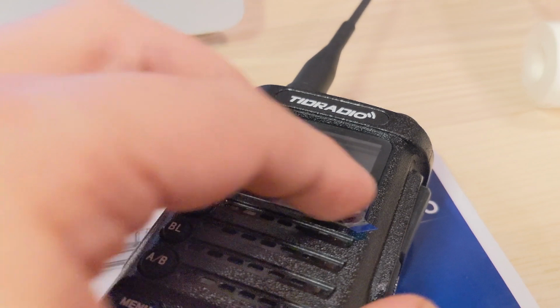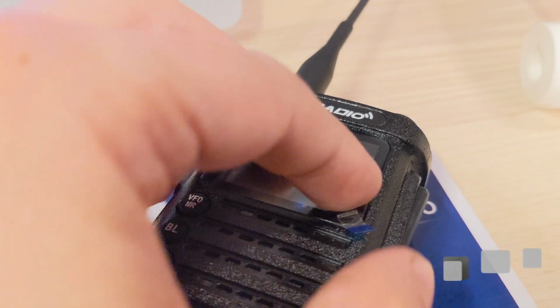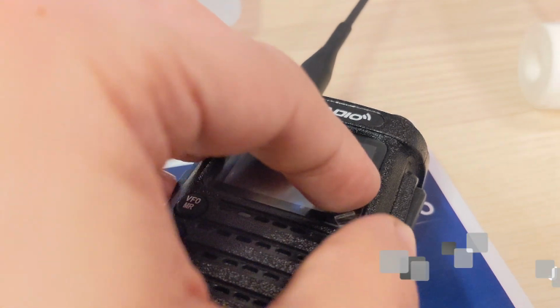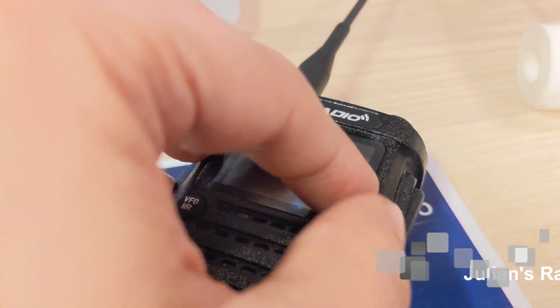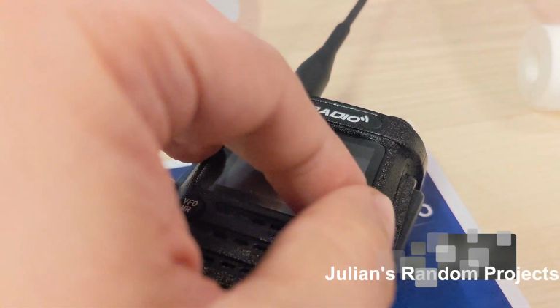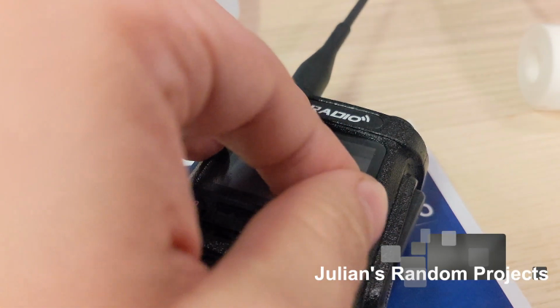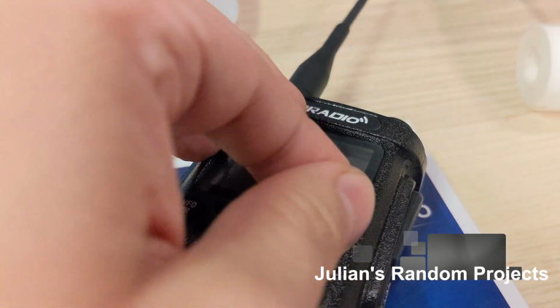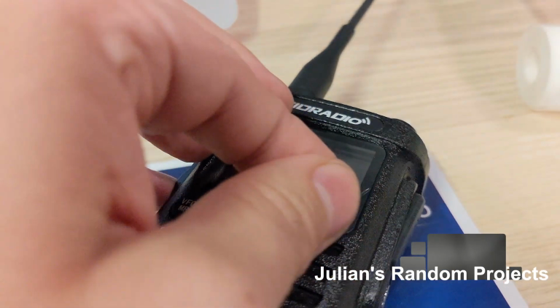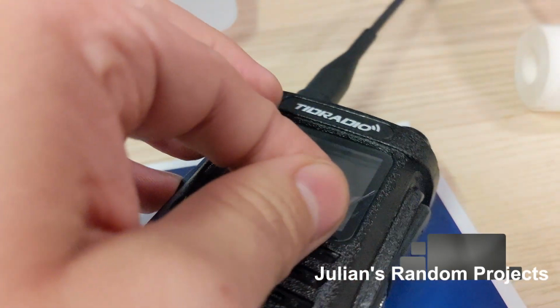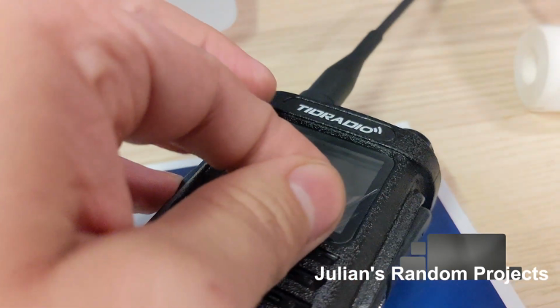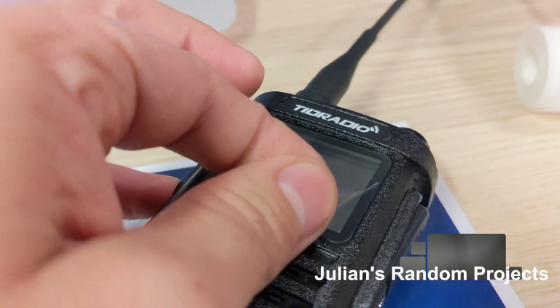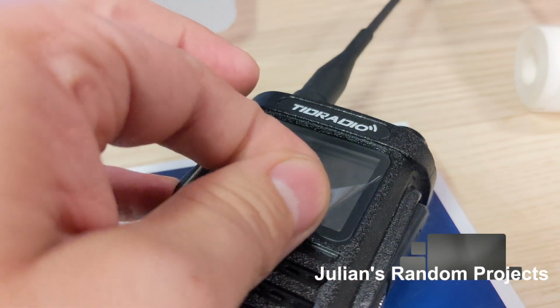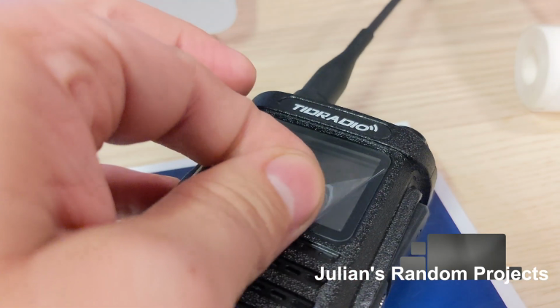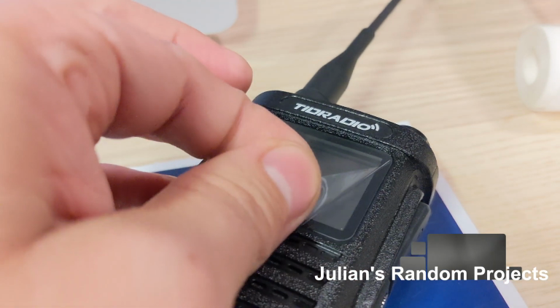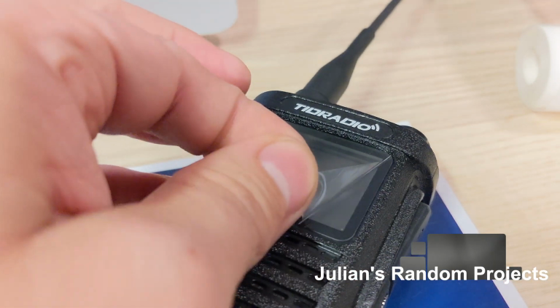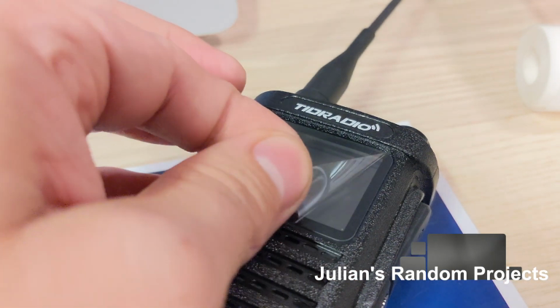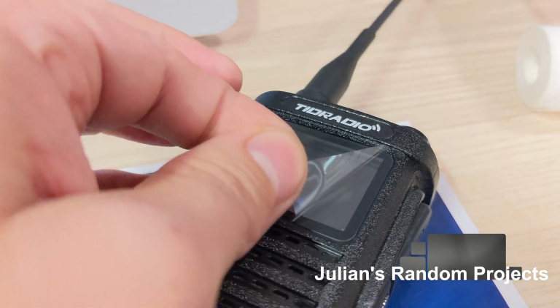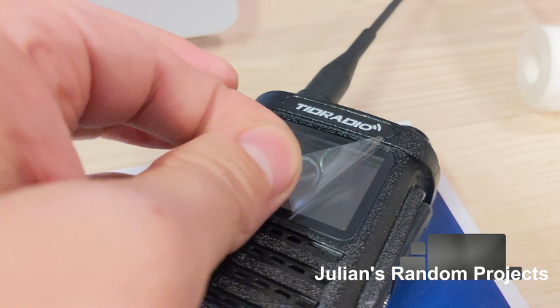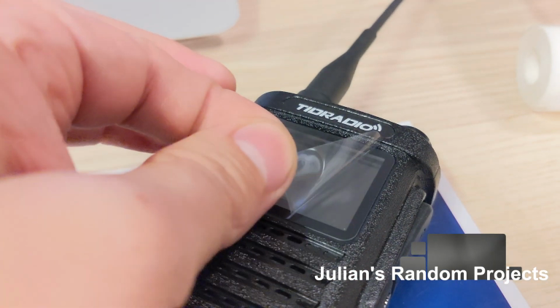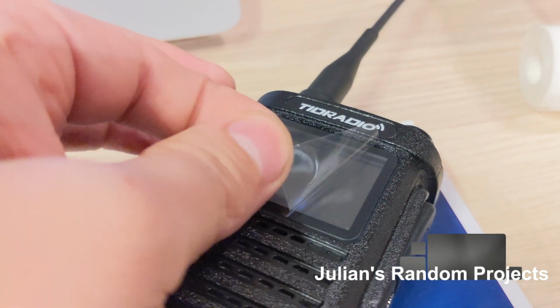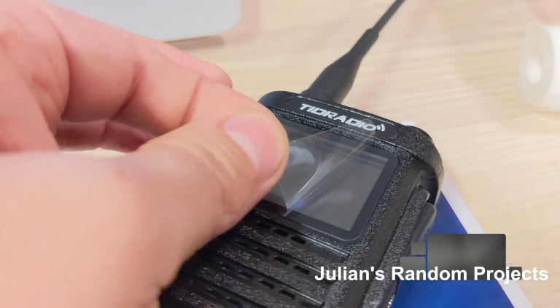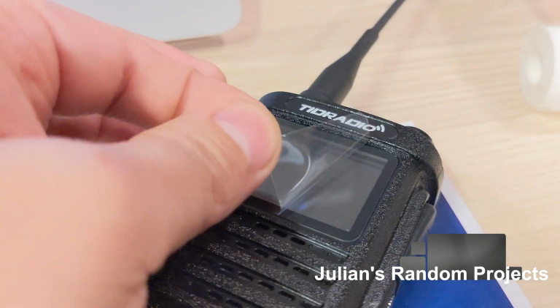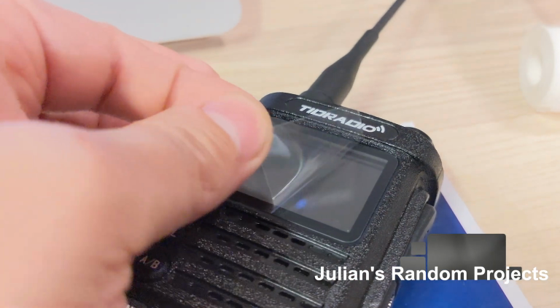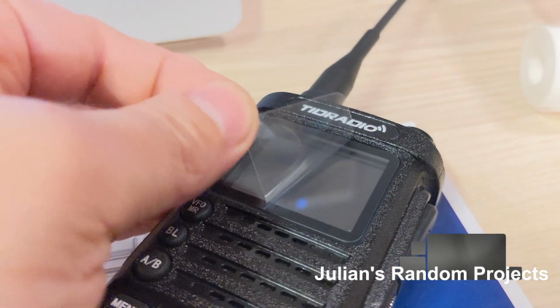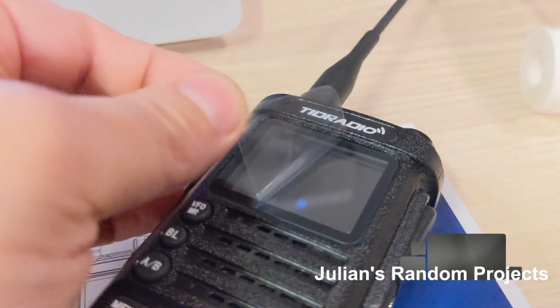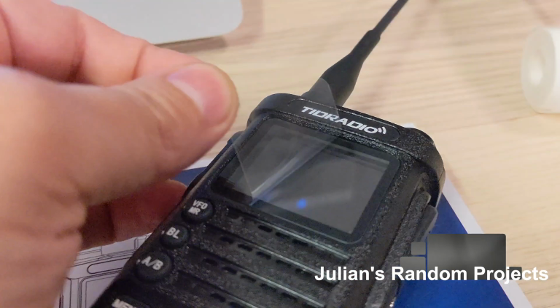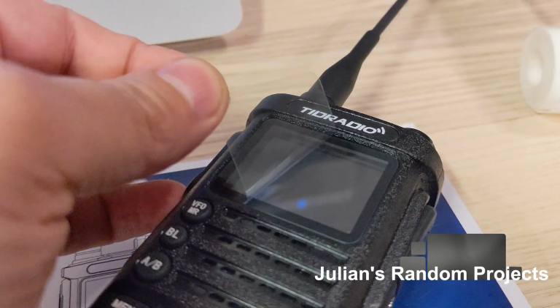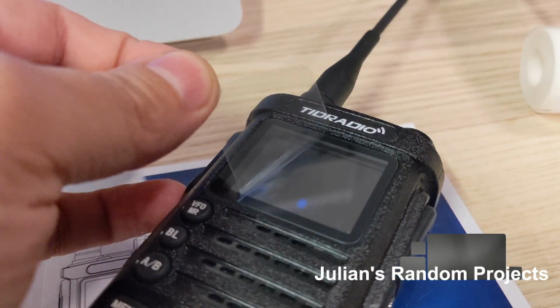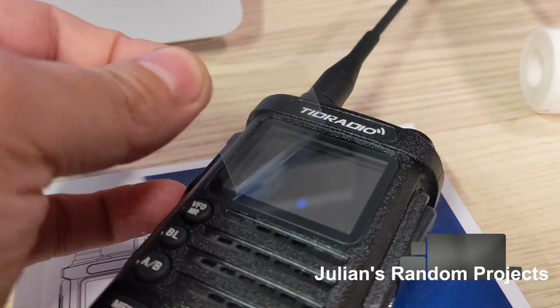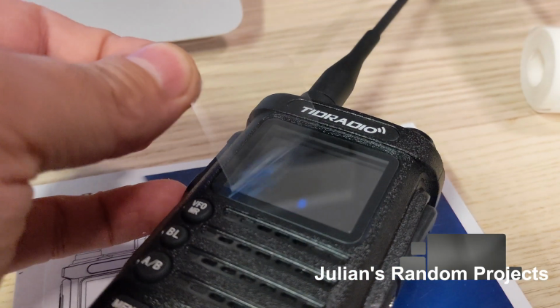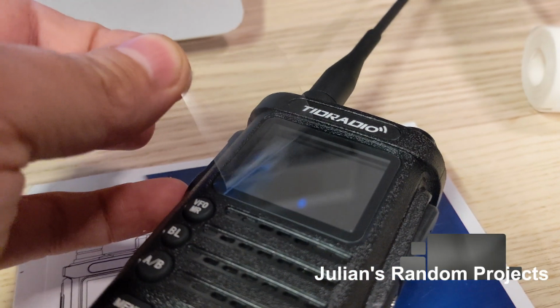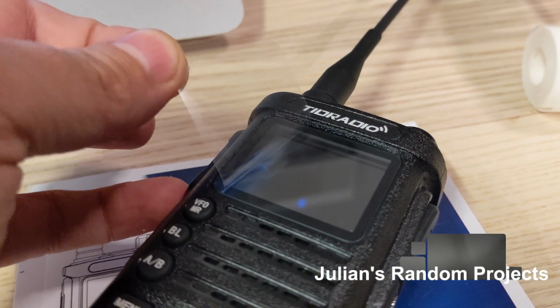All right, boys and girls, teachers and students, welcome back to another installment of Julian's Random Projects.